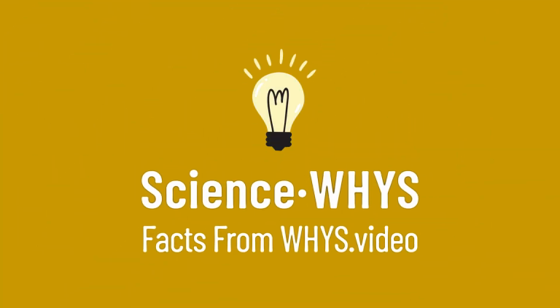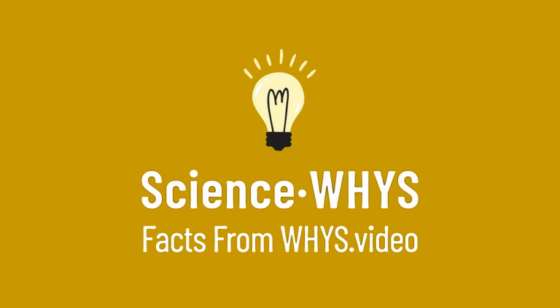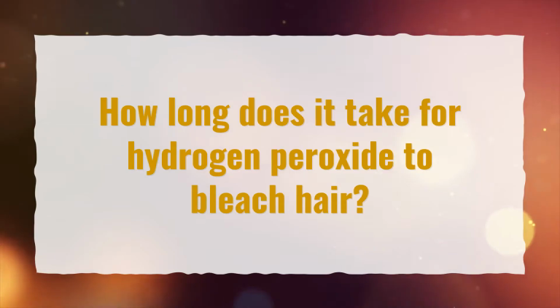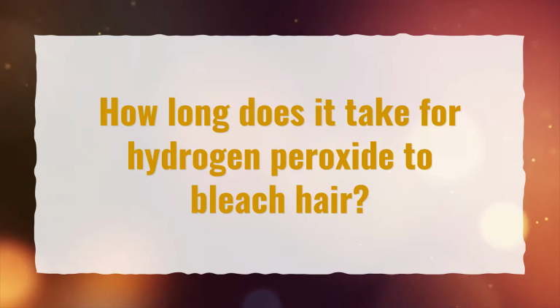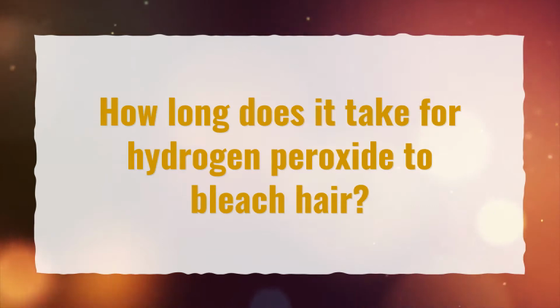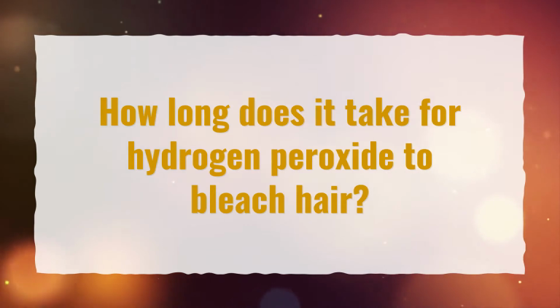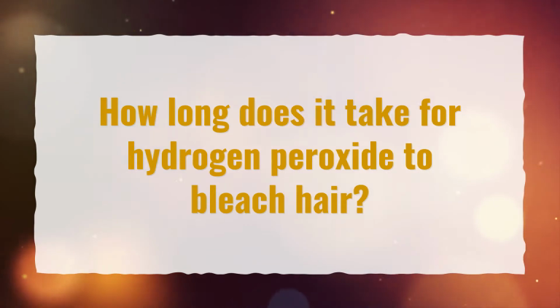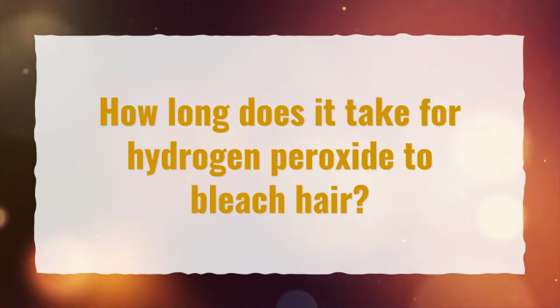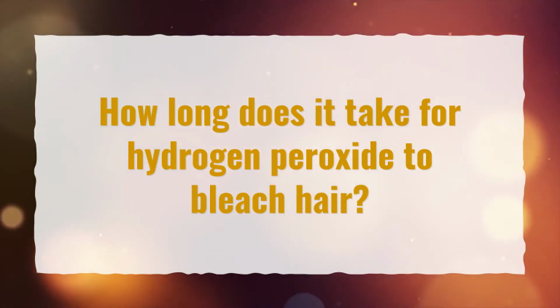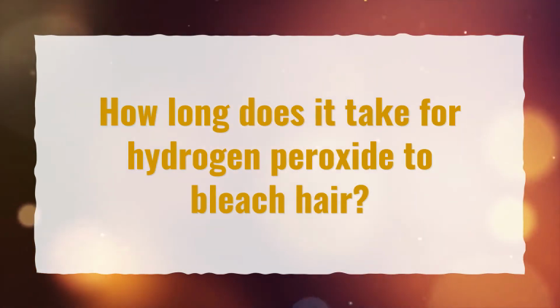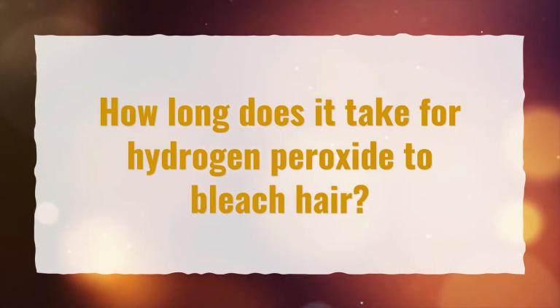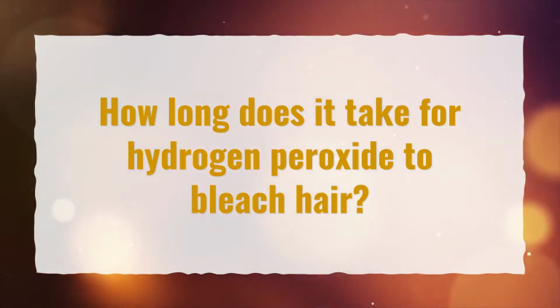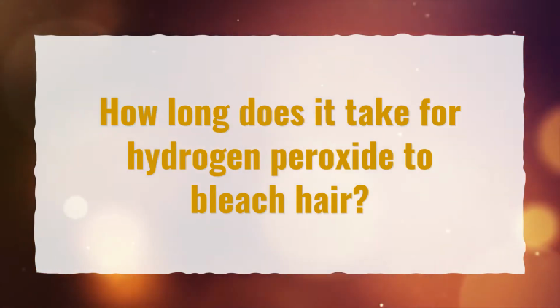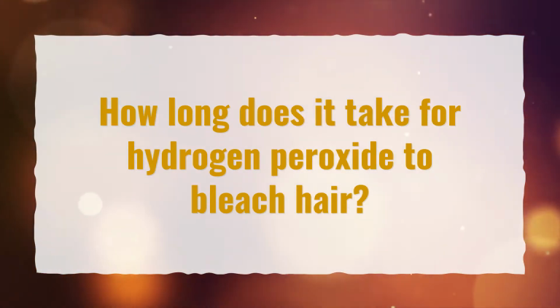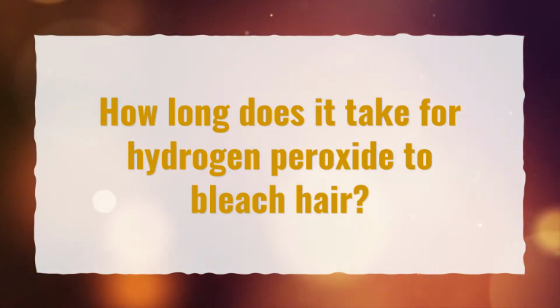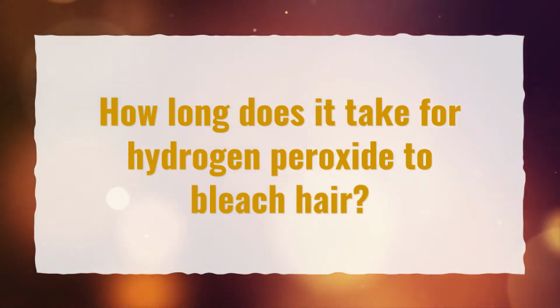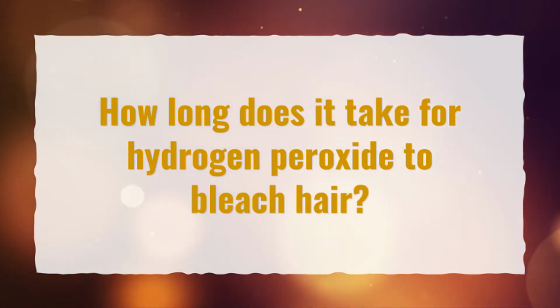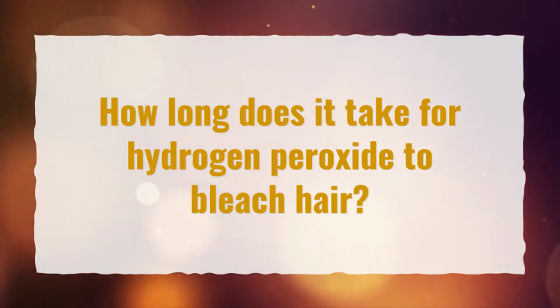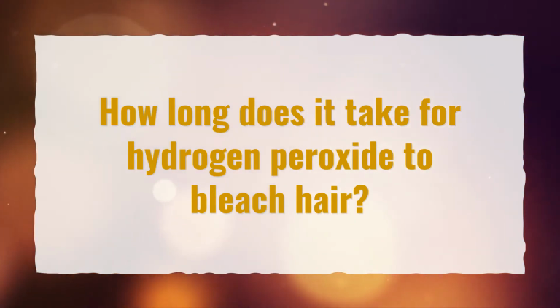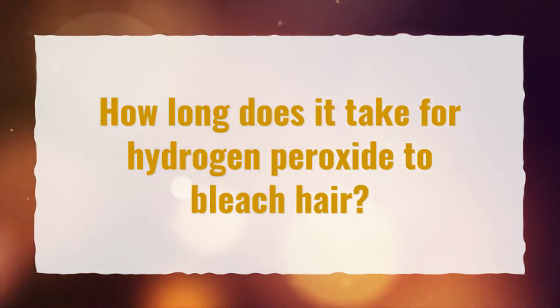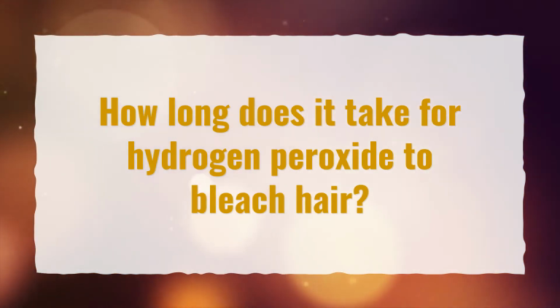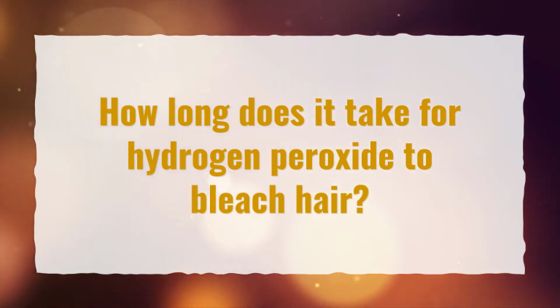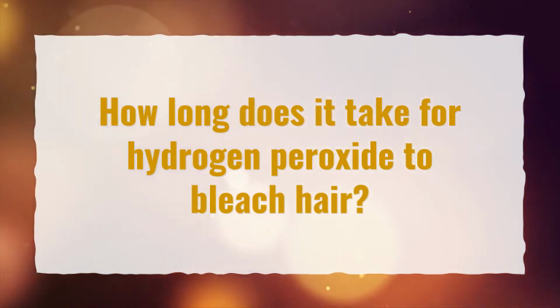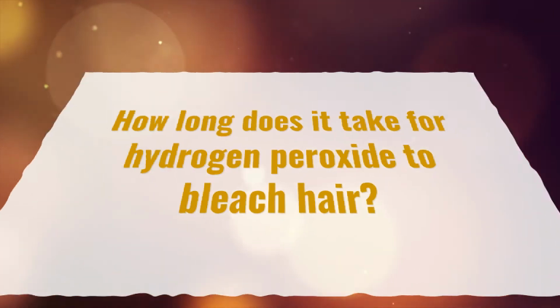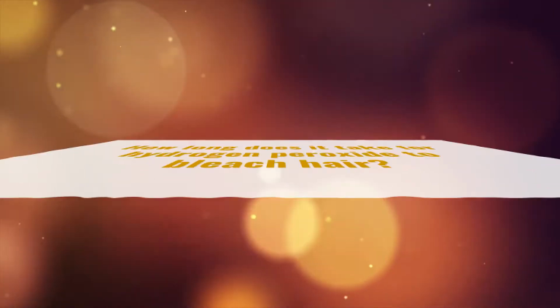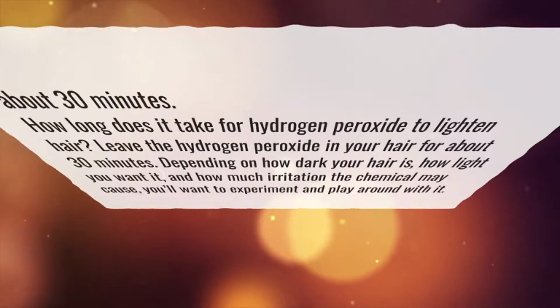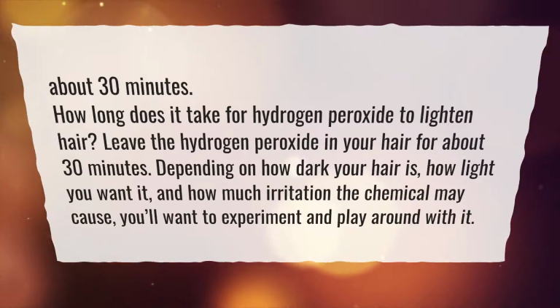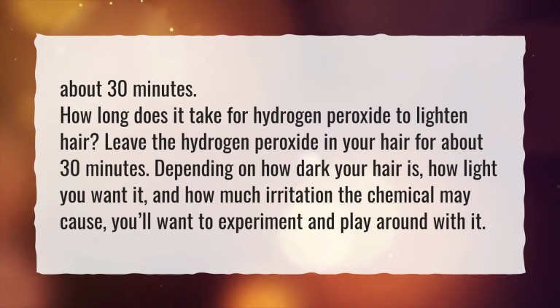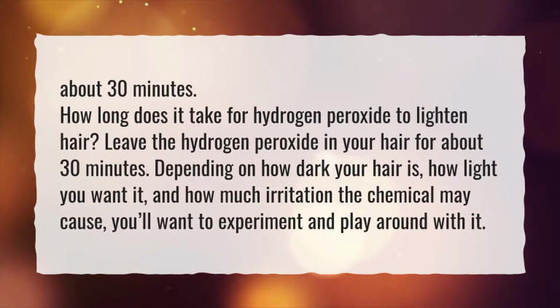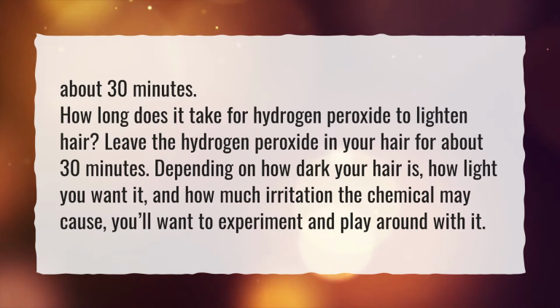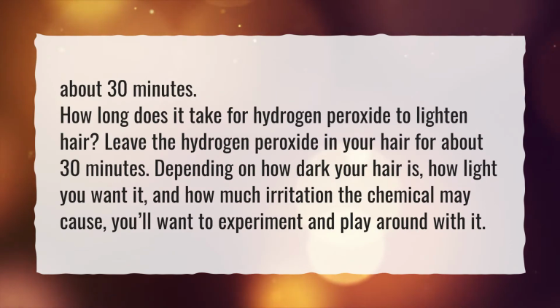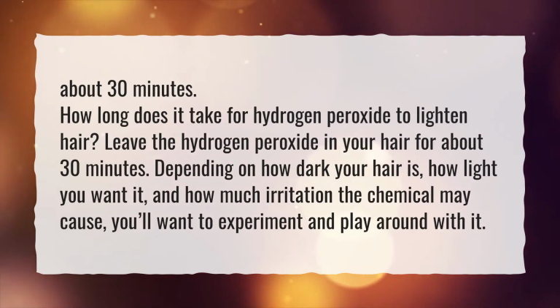How long does it take for hydrogen peroxide to bleach hair? About 30 minutes.